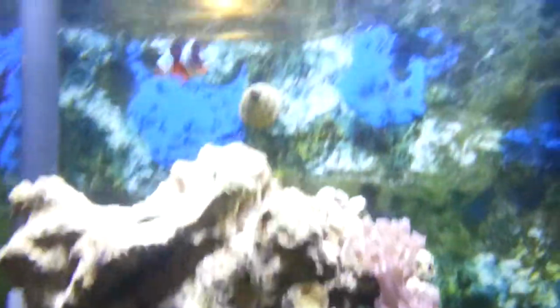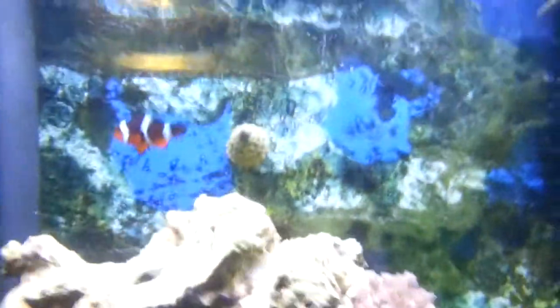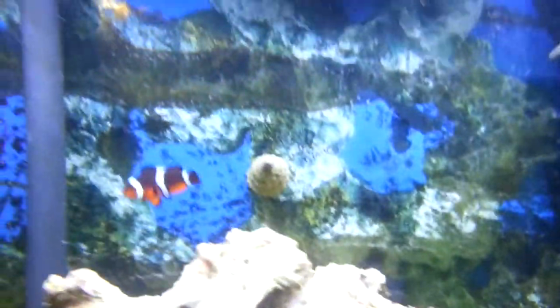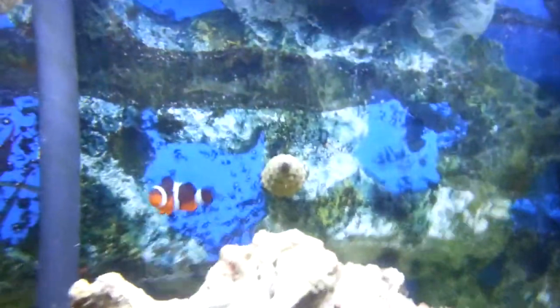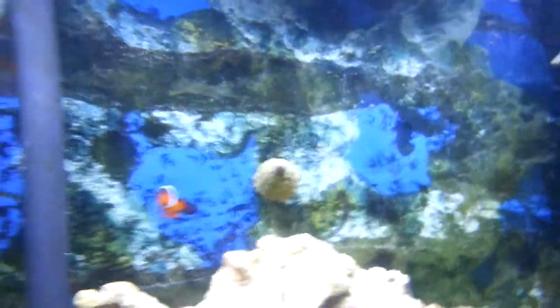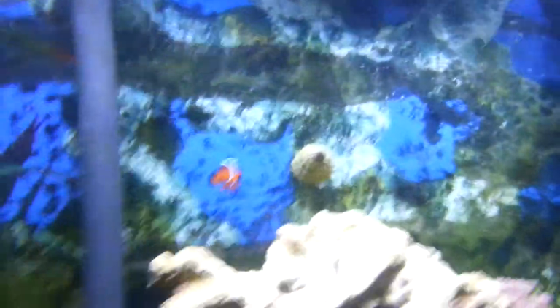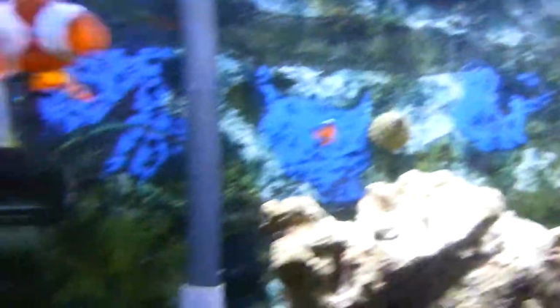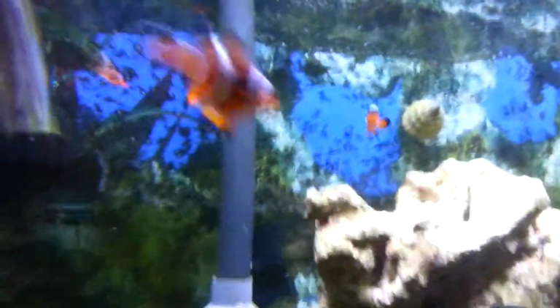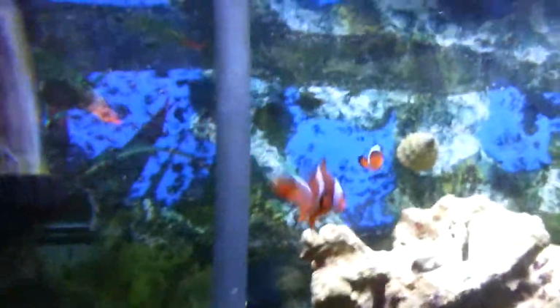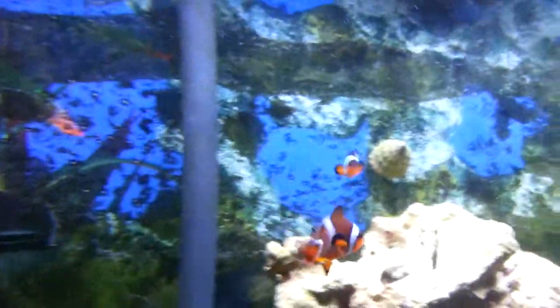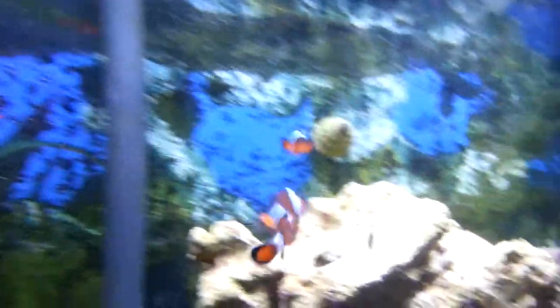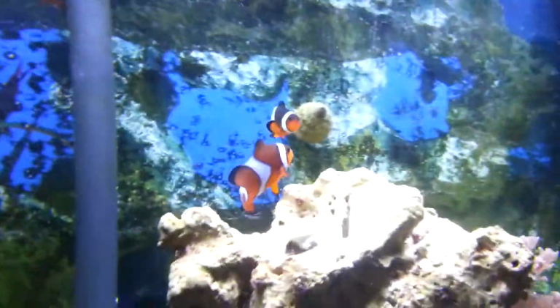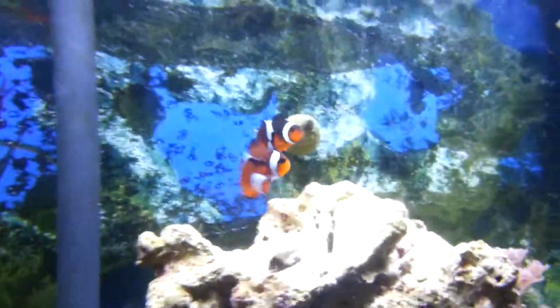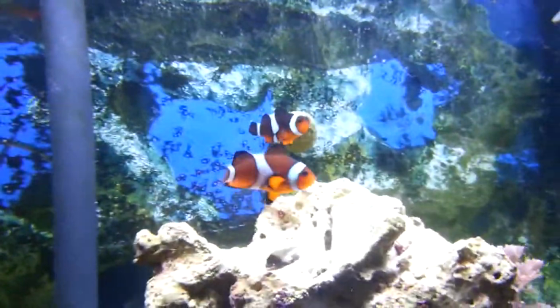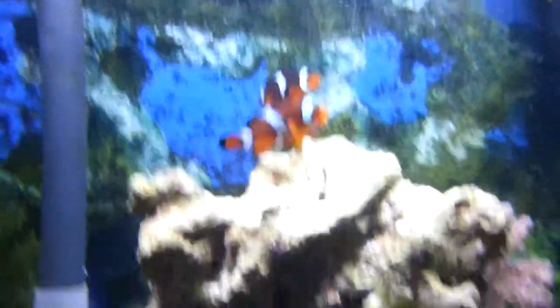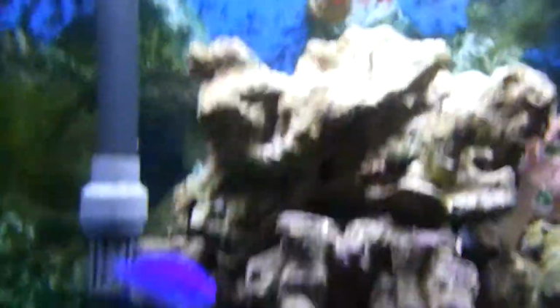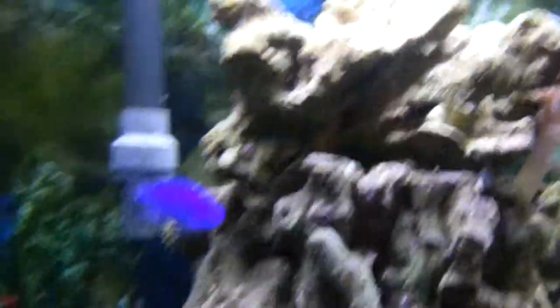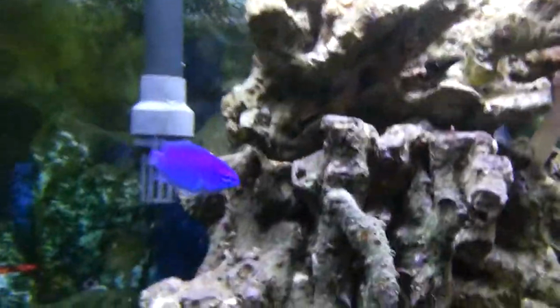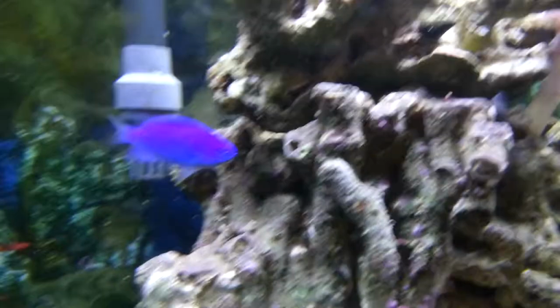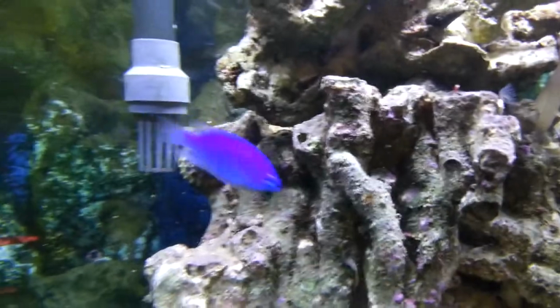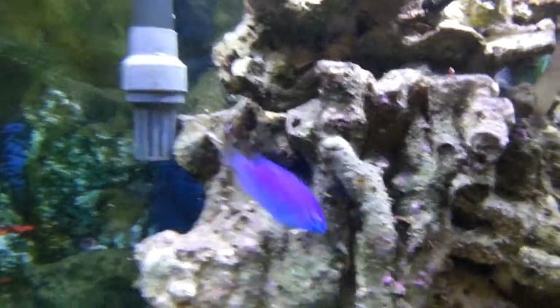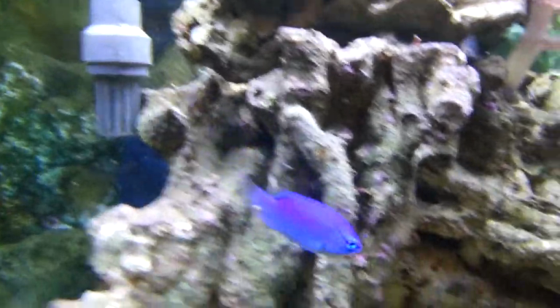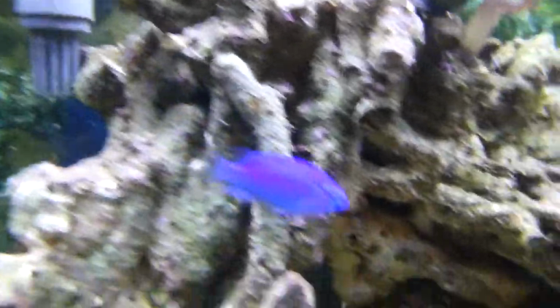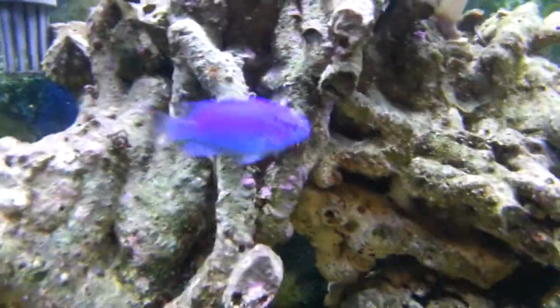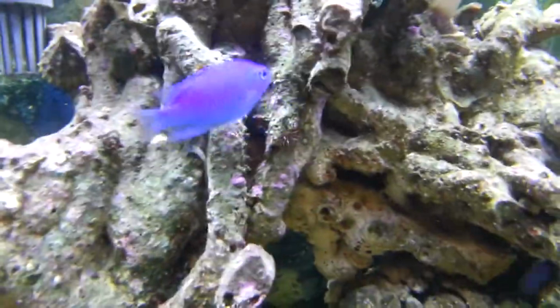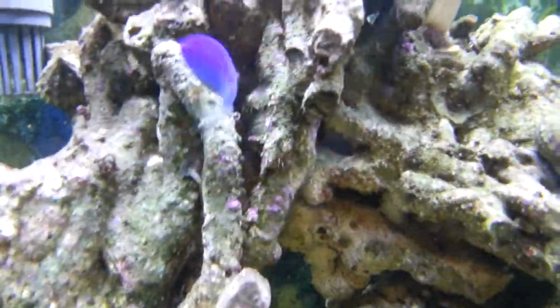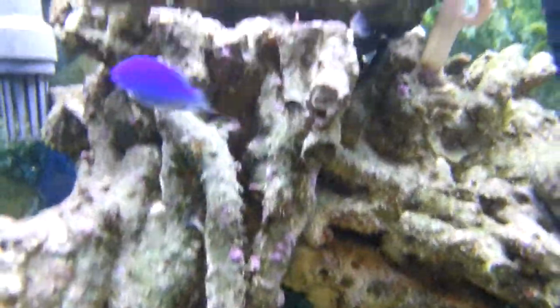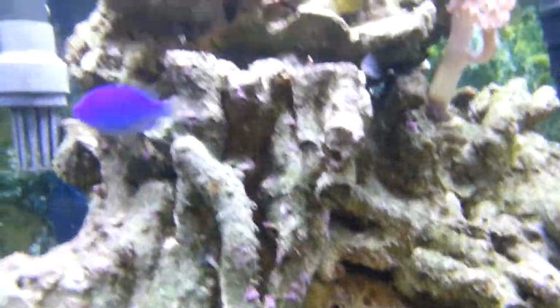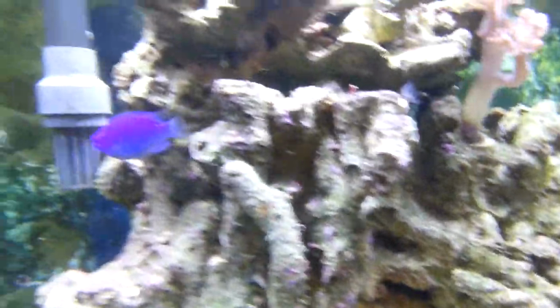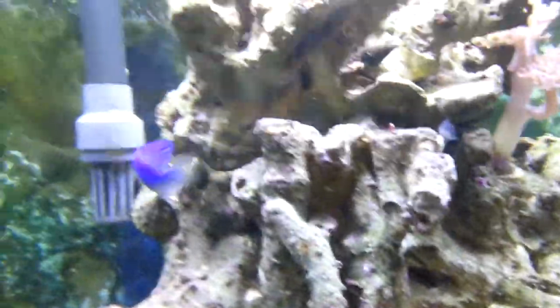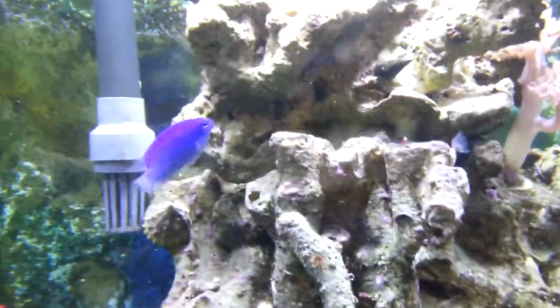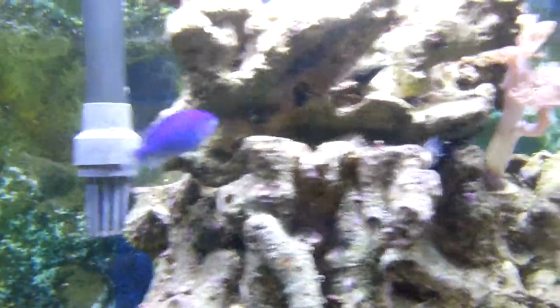I've got a couple of Nemos in here, so they're pretty cute. I've also got a couple of these blue fish — they're called damselfish.